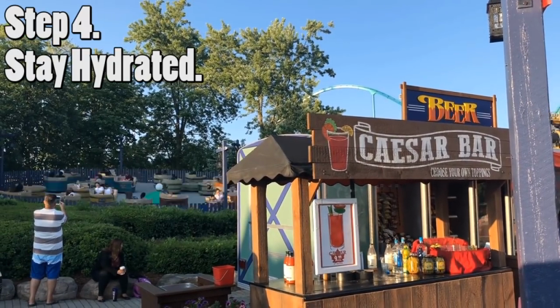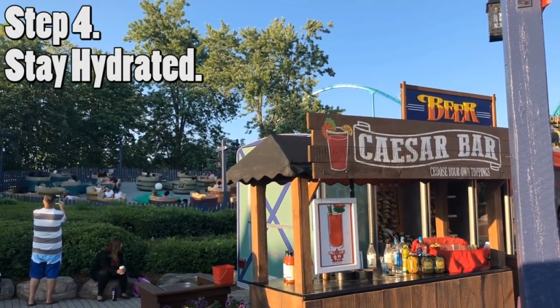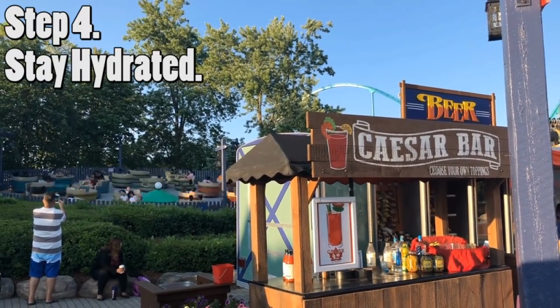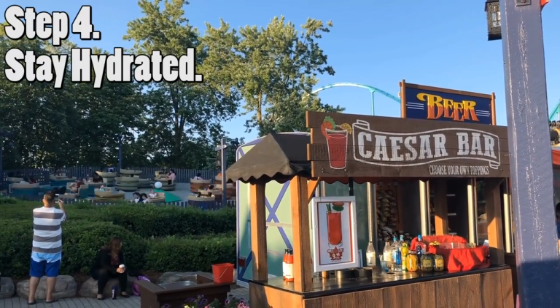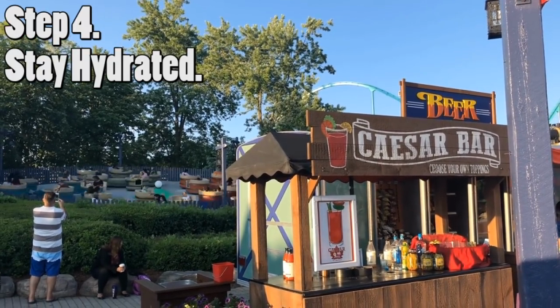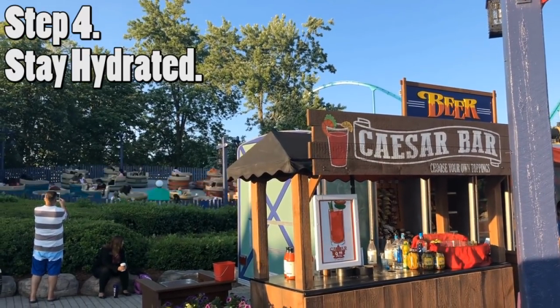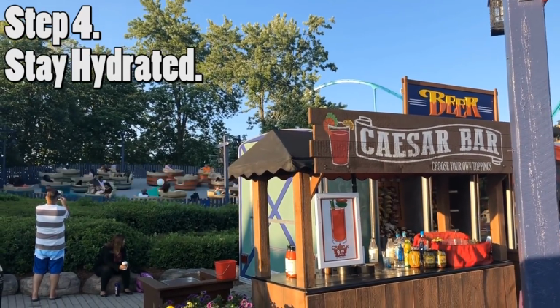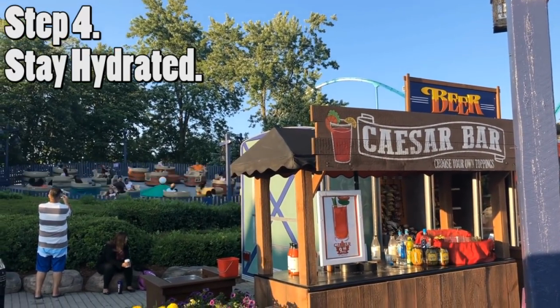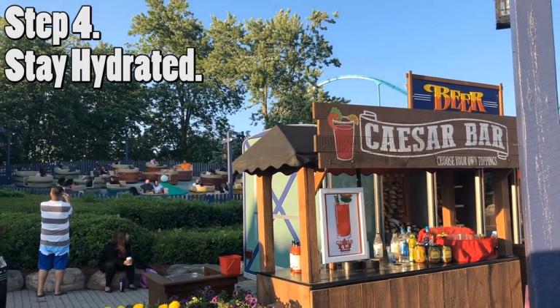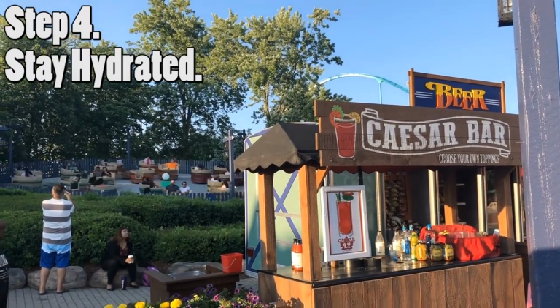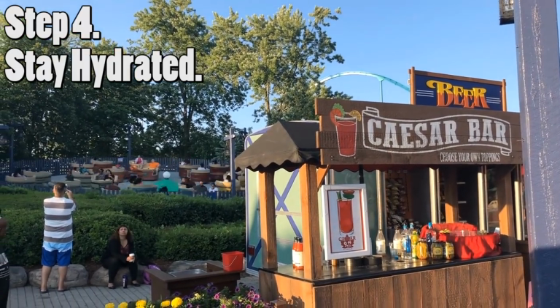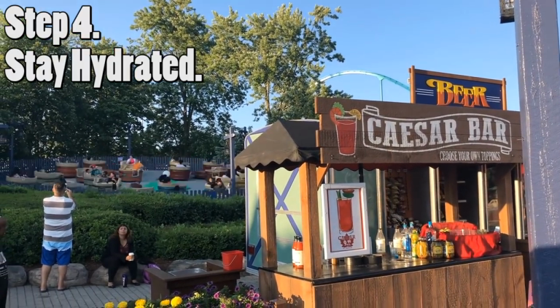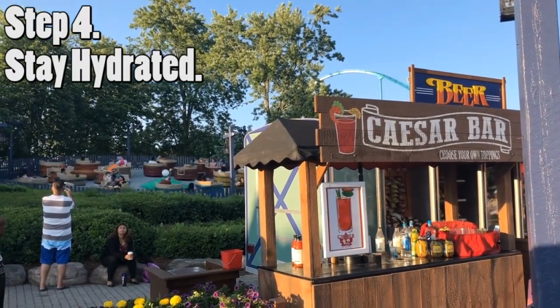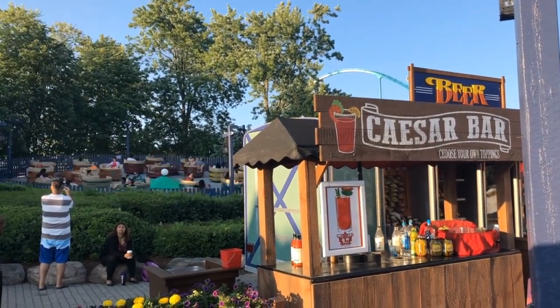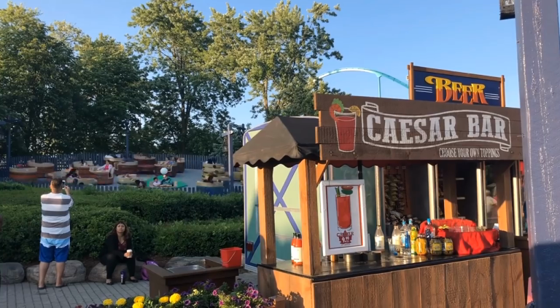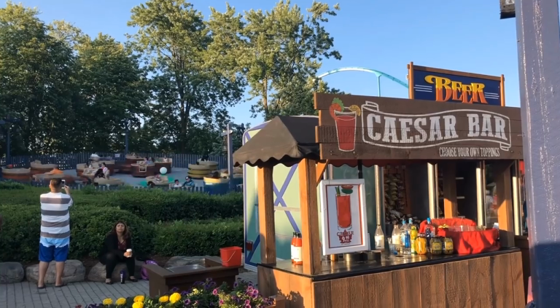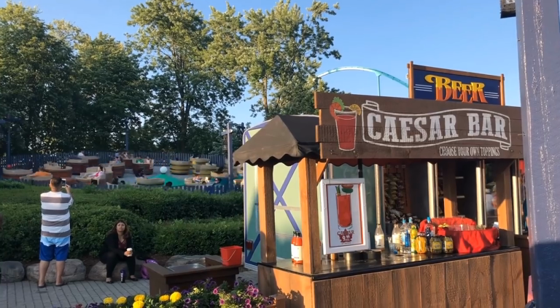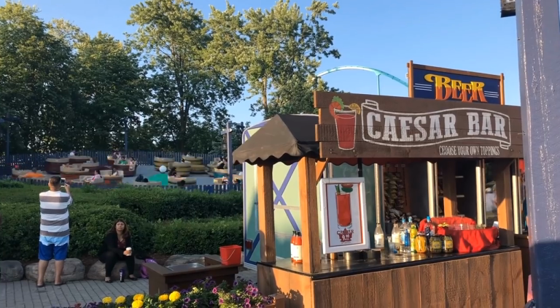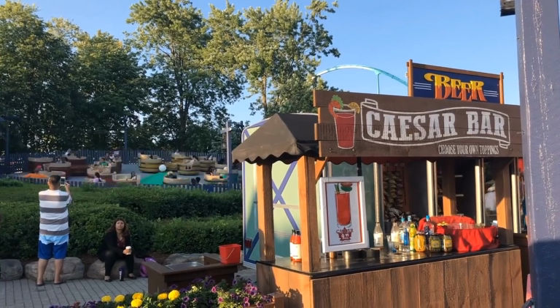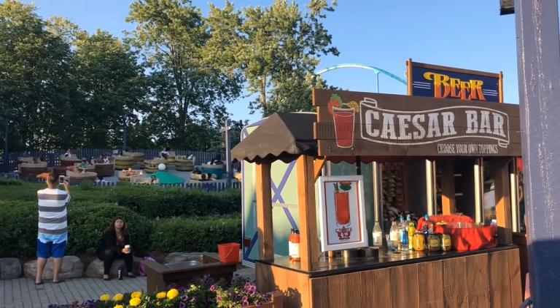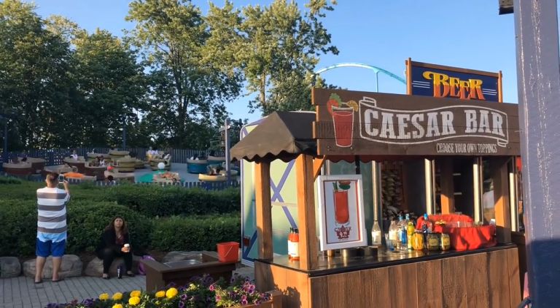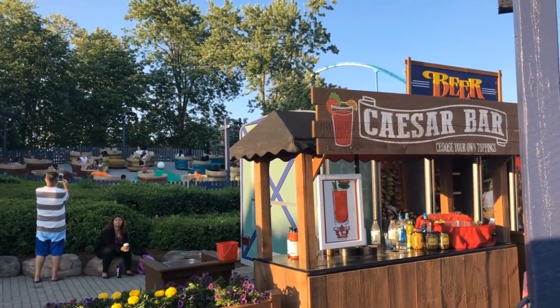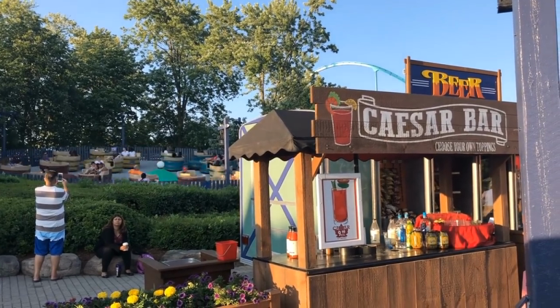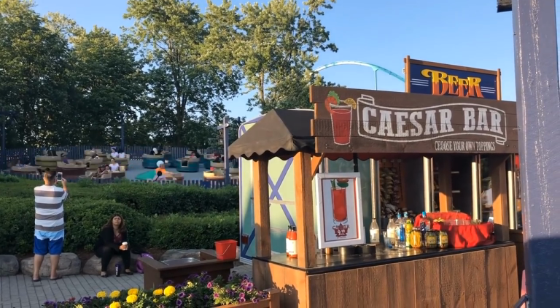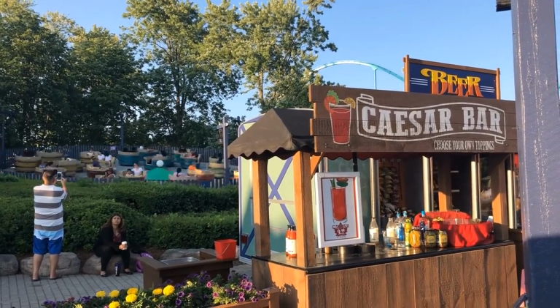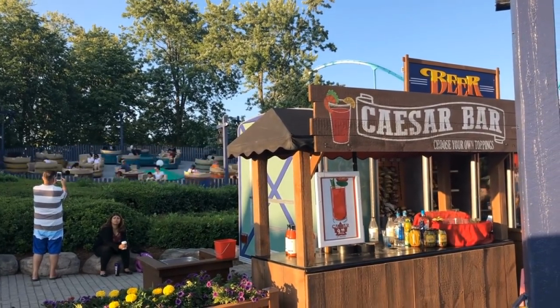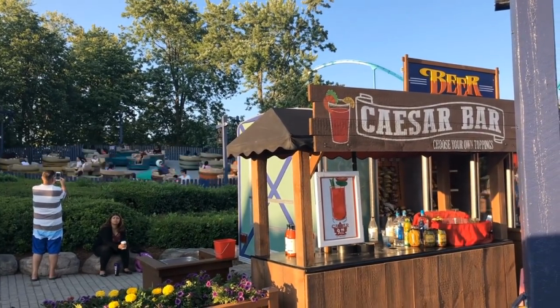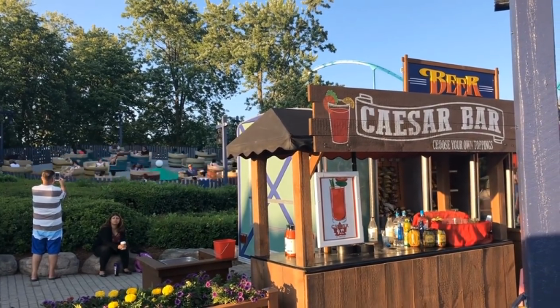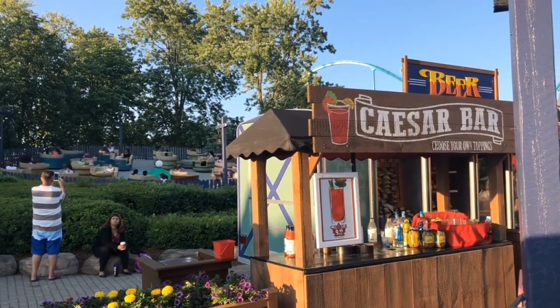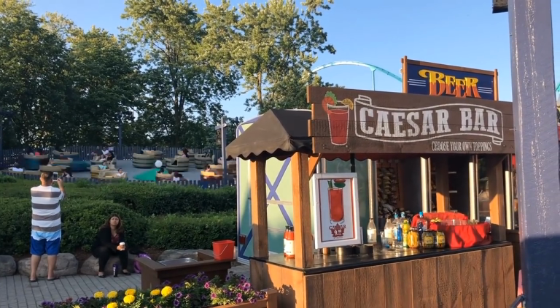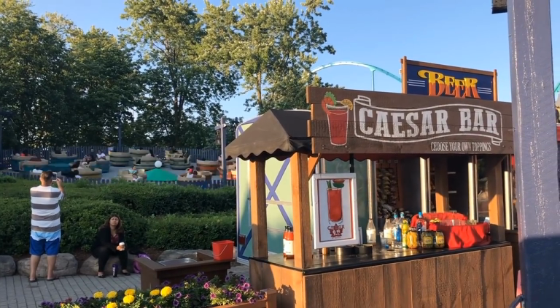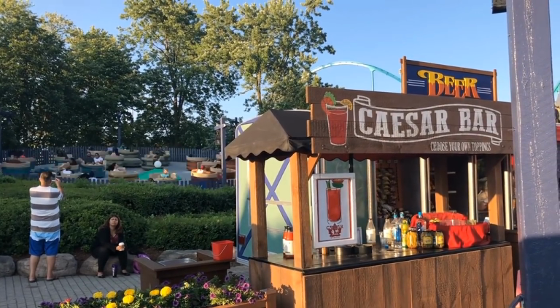Step number four: stay hydrated. Make lots of water fountain stops and beverage stops — for the adults, if you know what I'm saying. Don't forget to stay hydrated; it will prevent headaches.